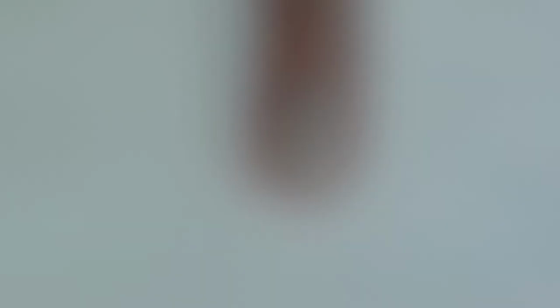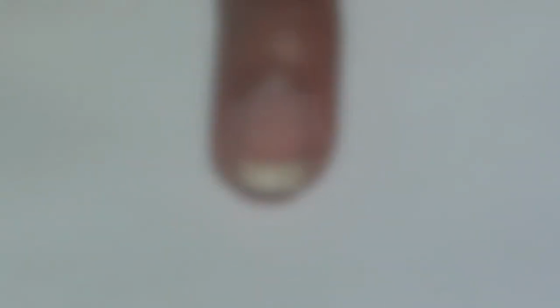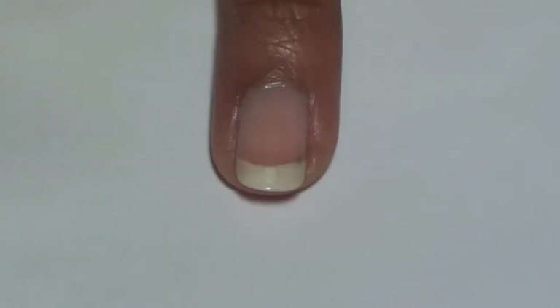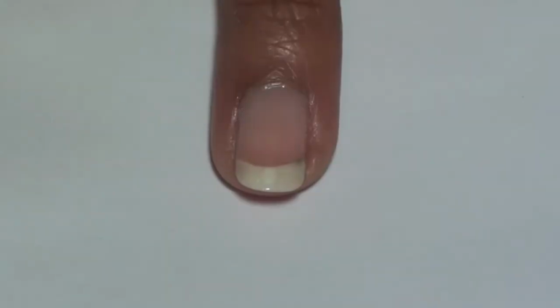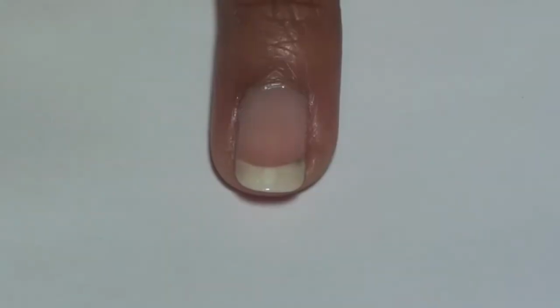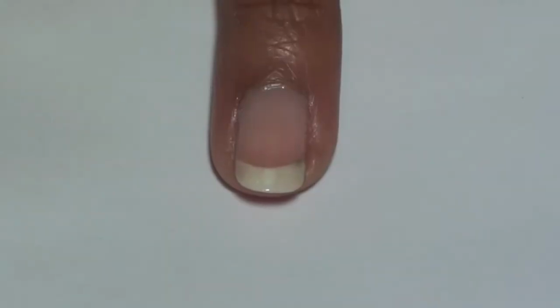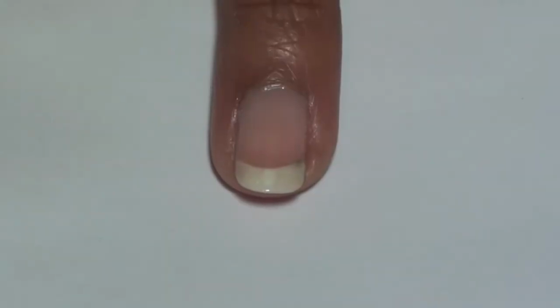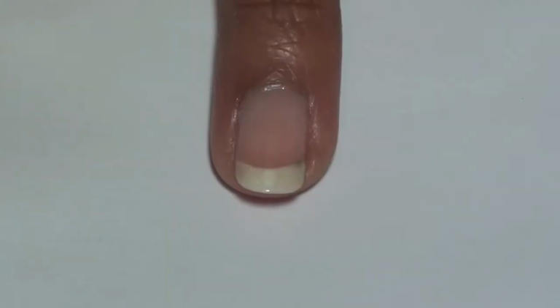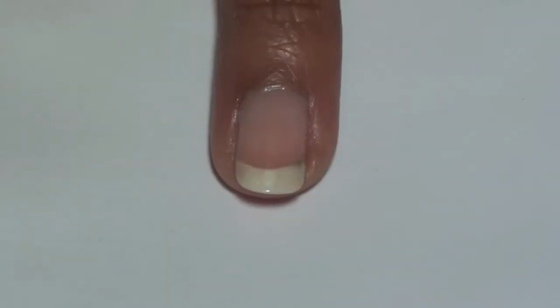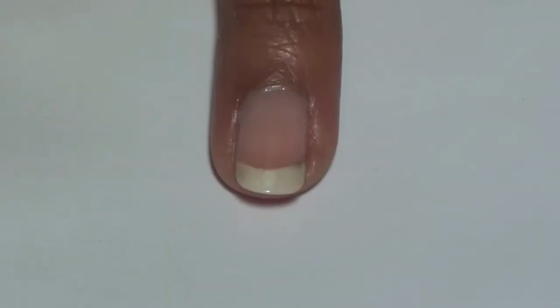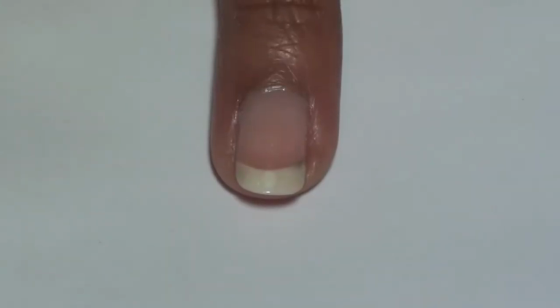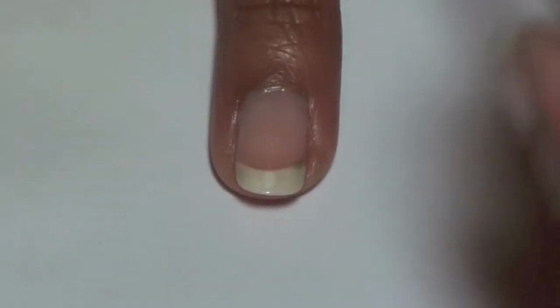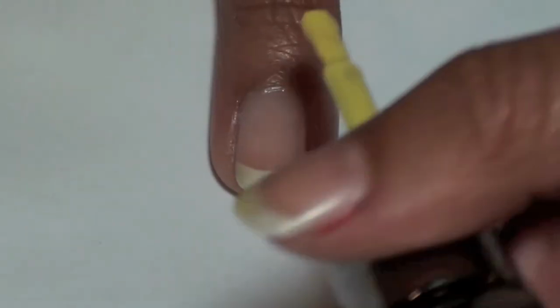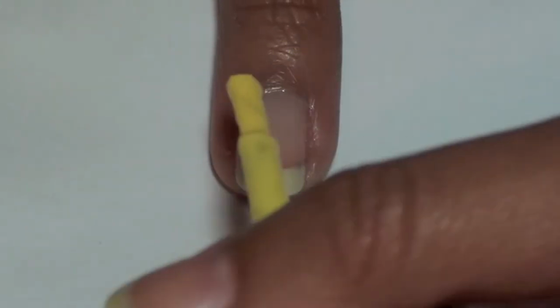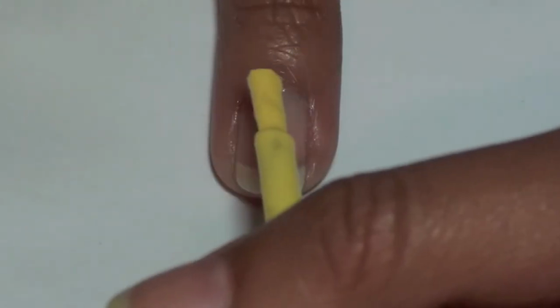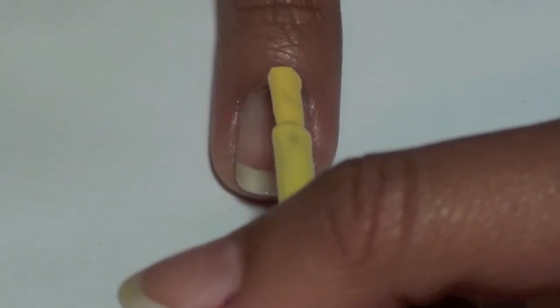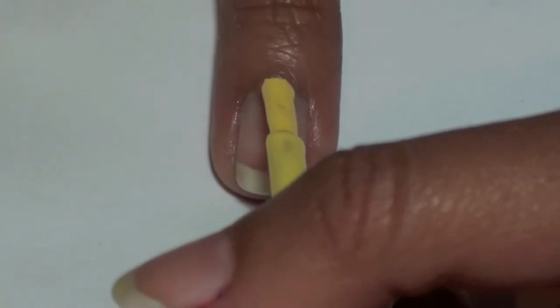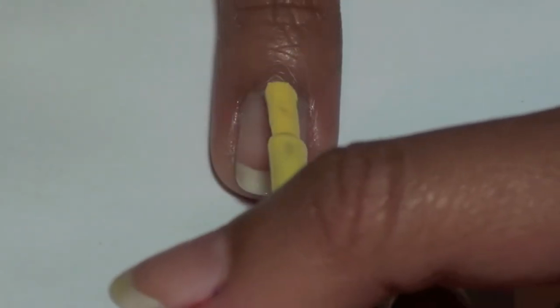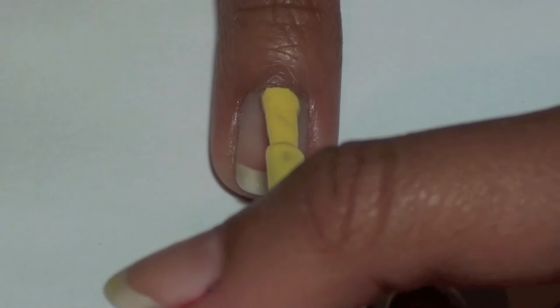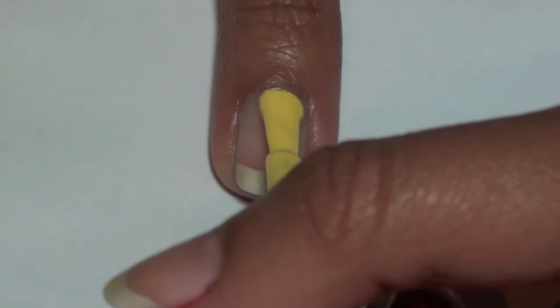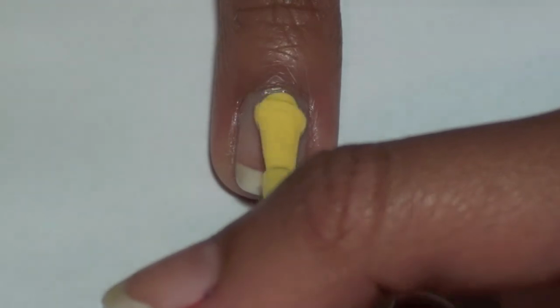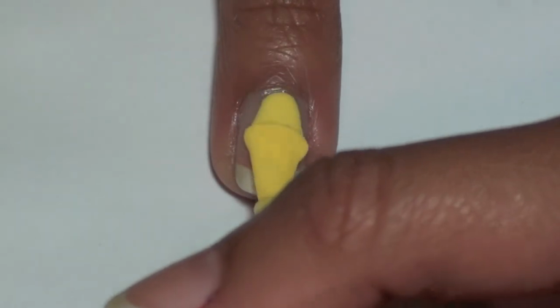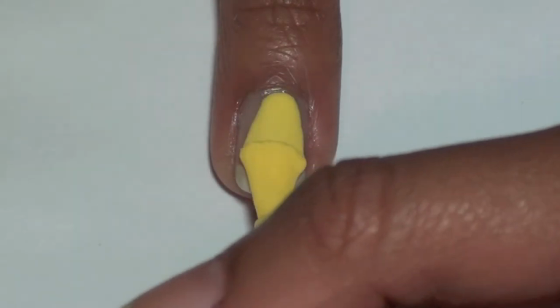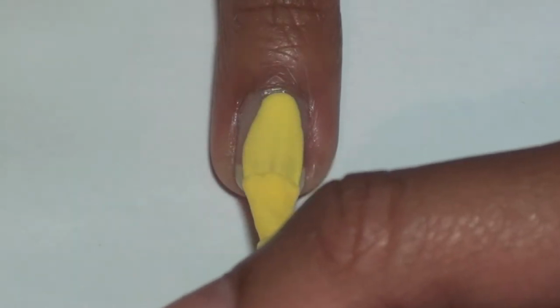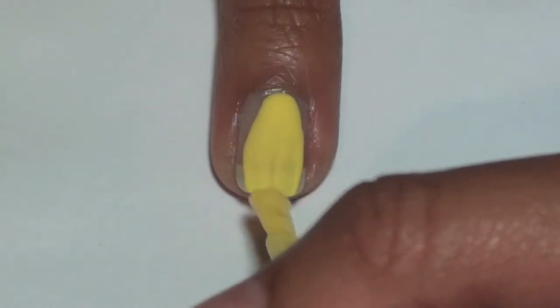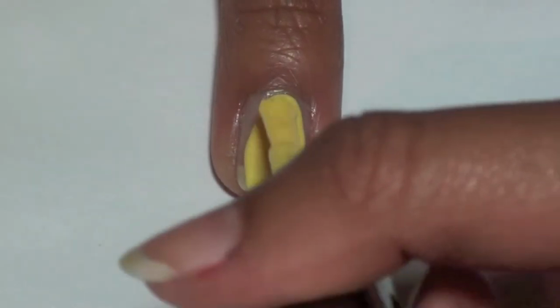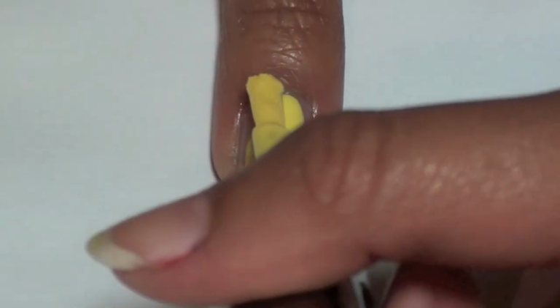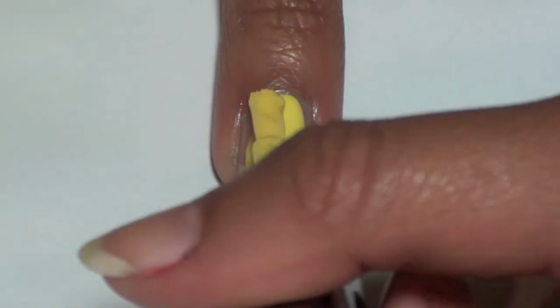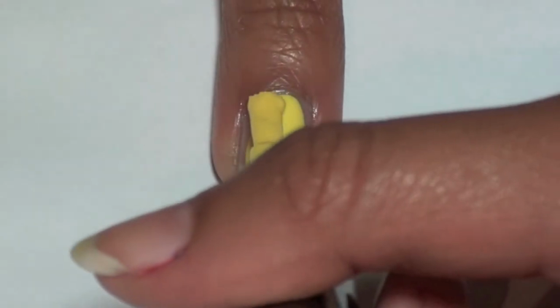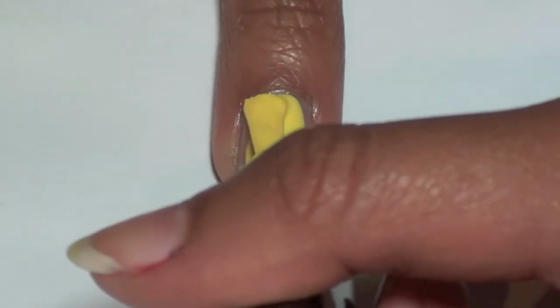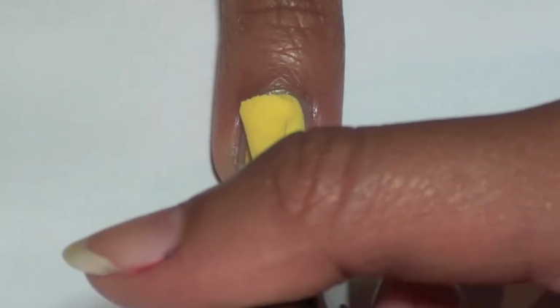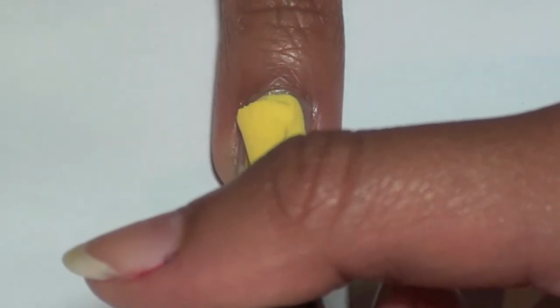For the softball, paint your nail yellow. Here we are using Mellow Yellow from Sally Hansen Extreme Wear.